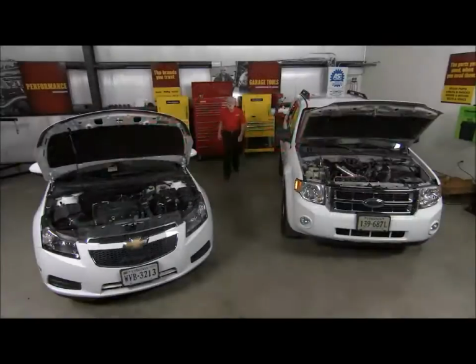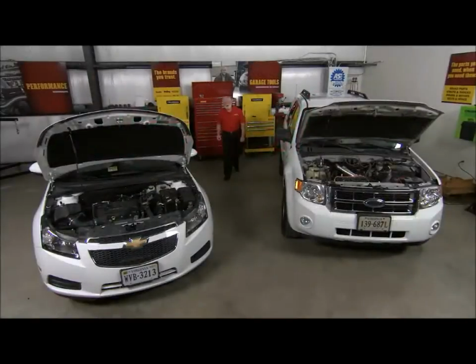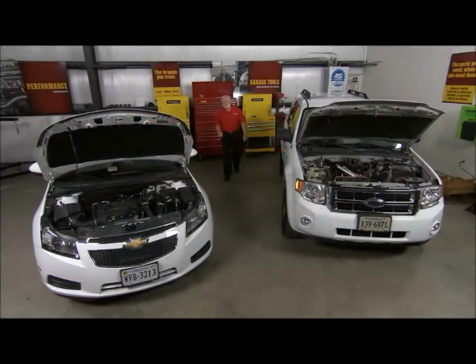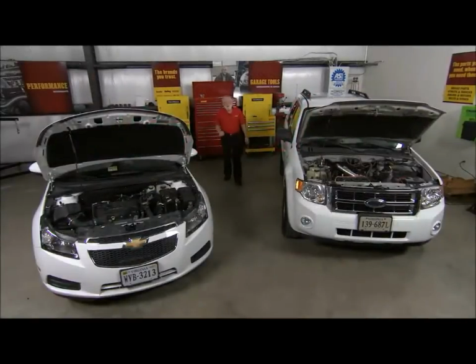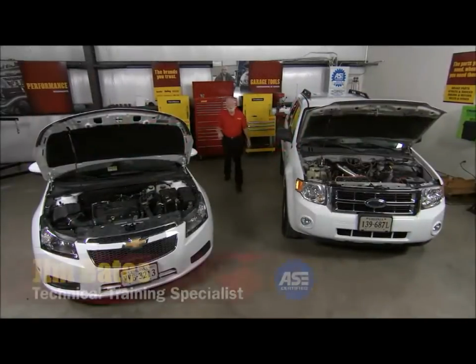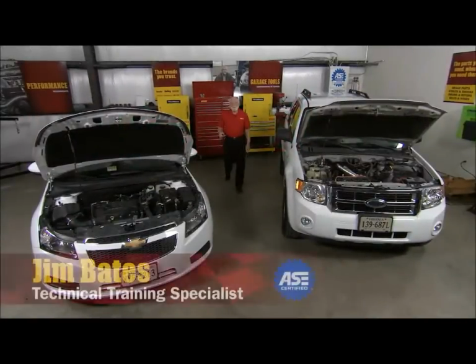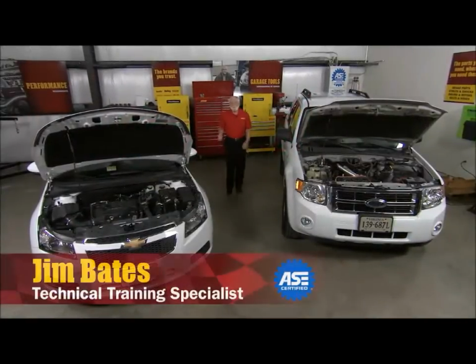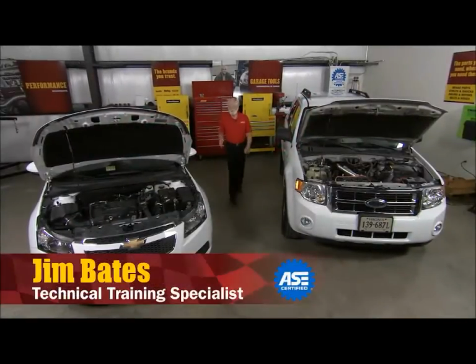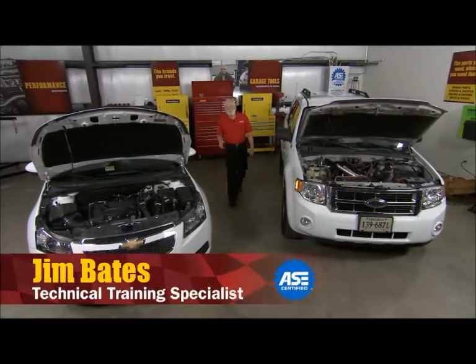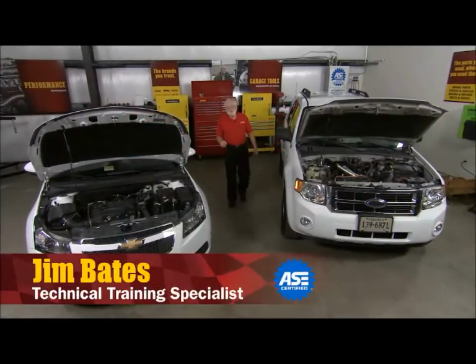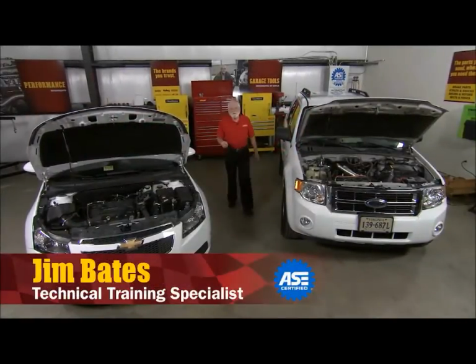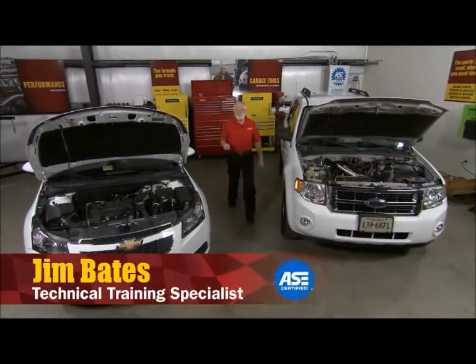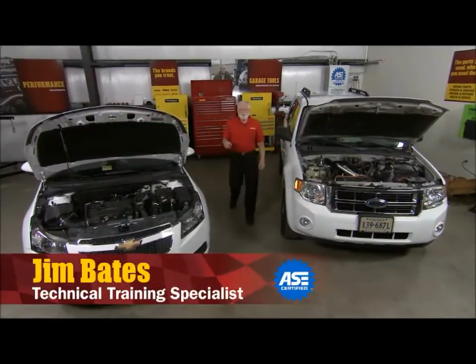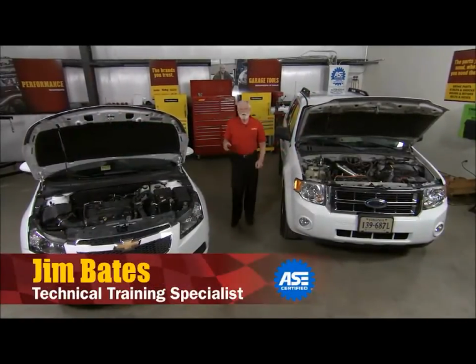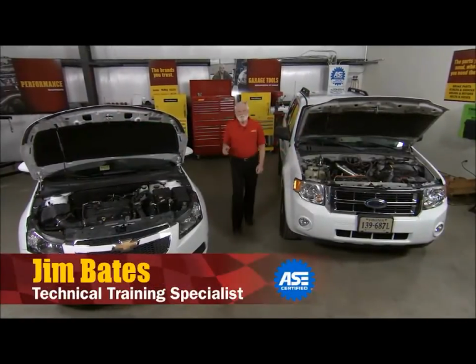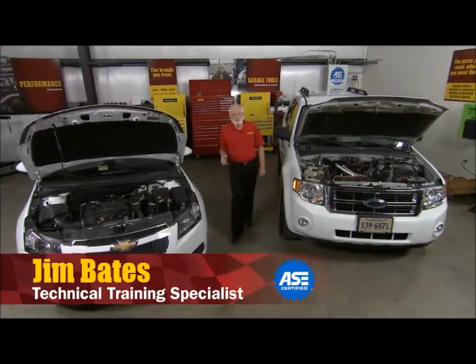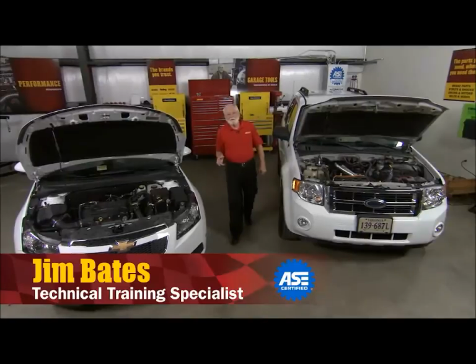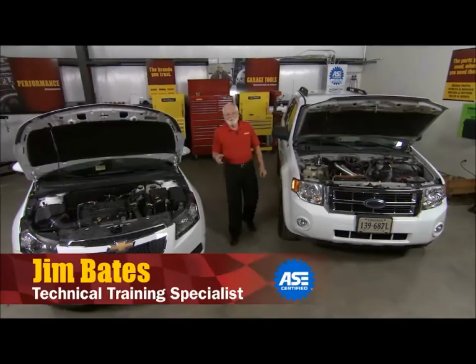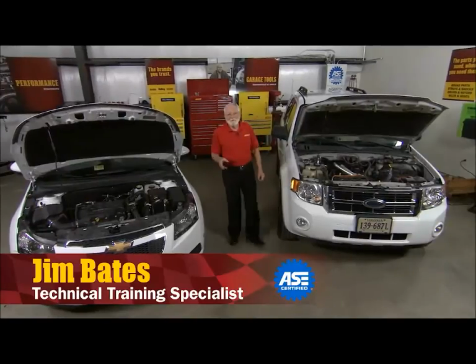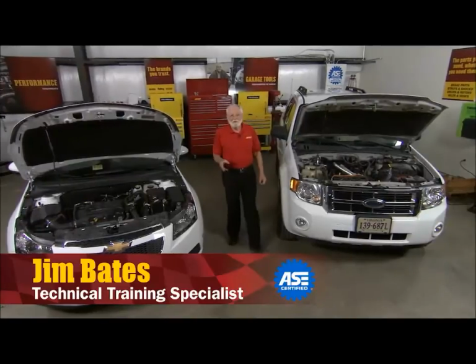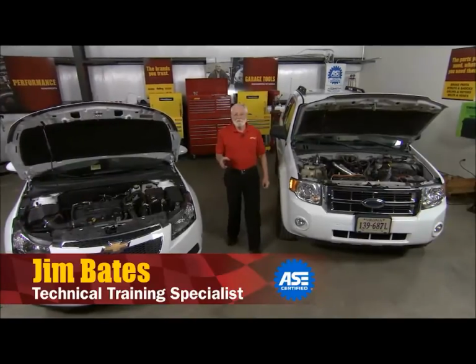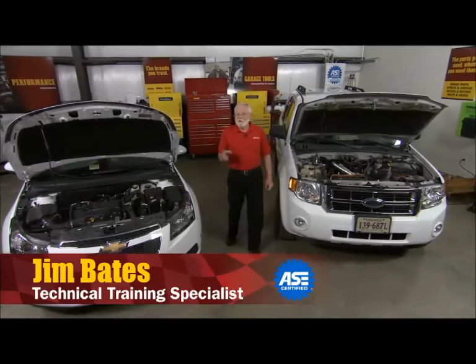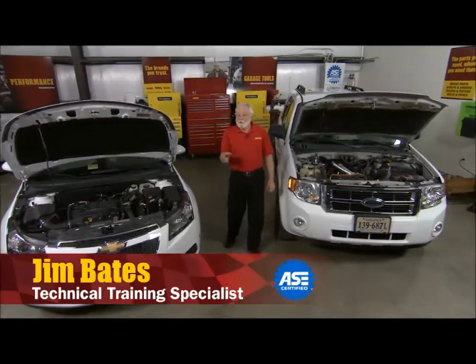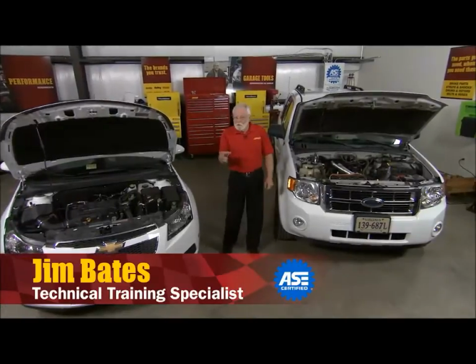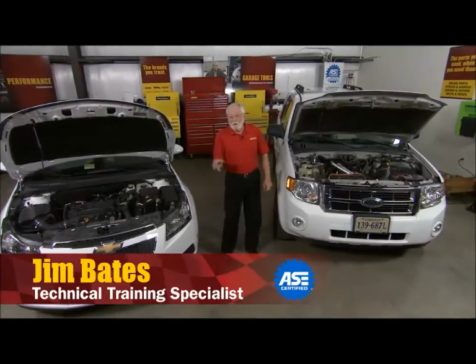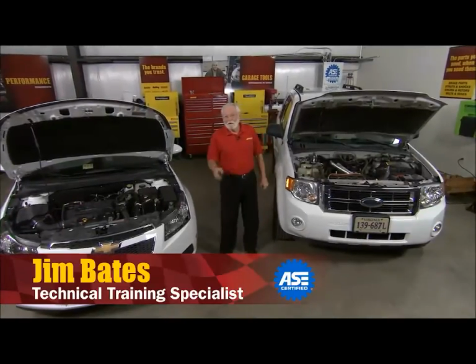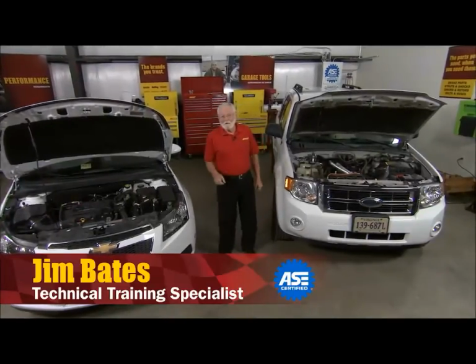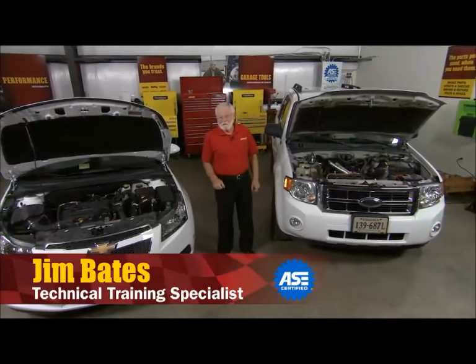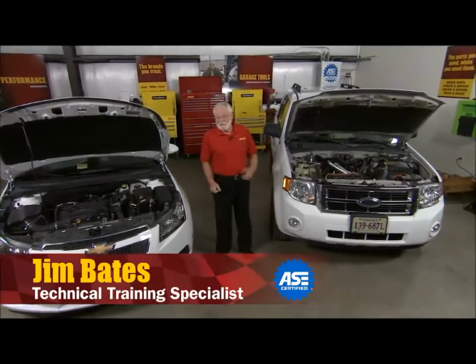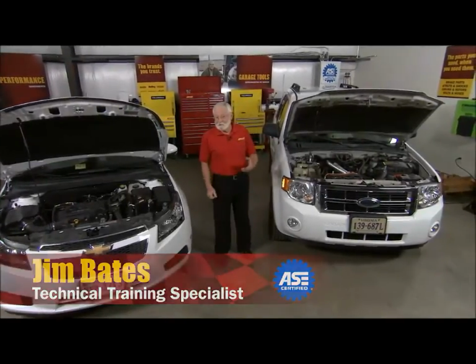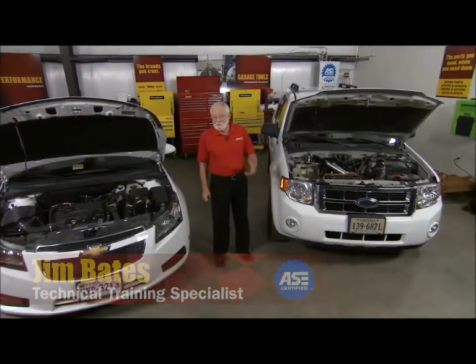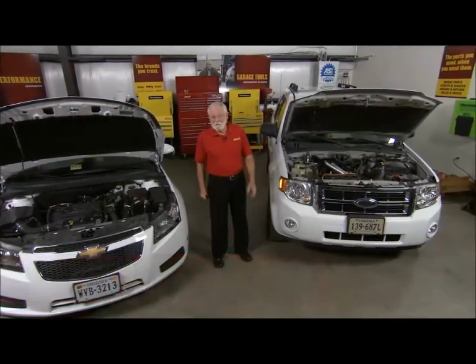Hi, welcome to Wrenching Up, where we tackle the projects and procedures that you, our customers, ask us to do.